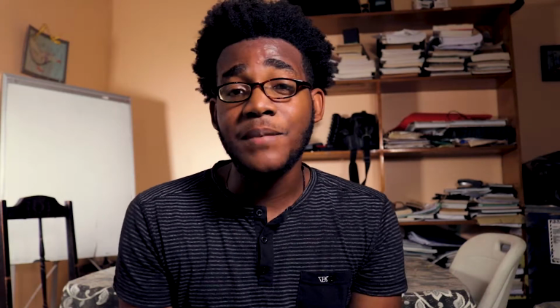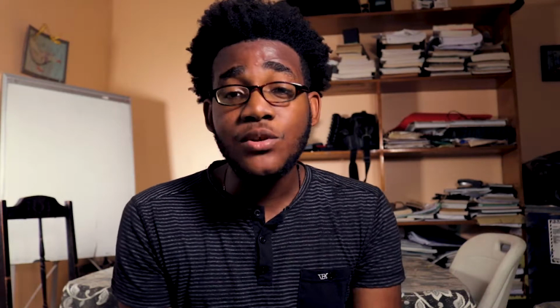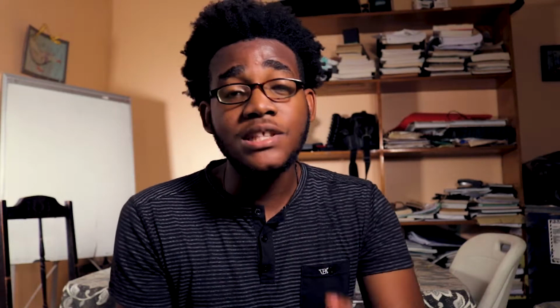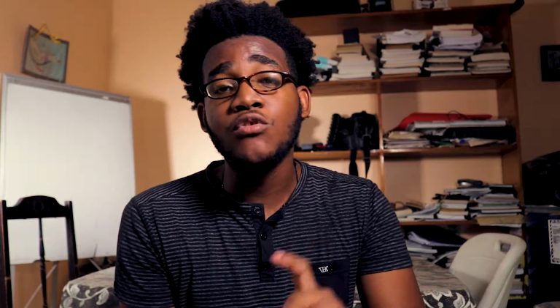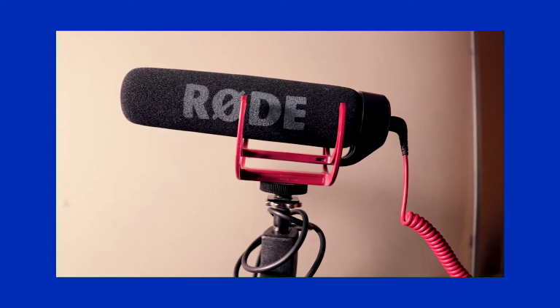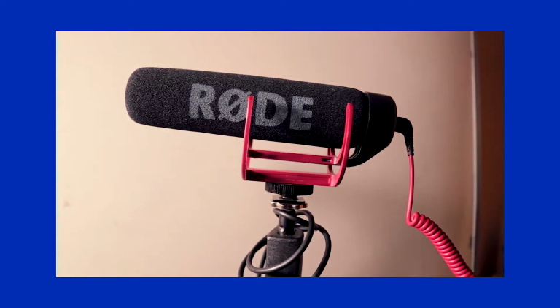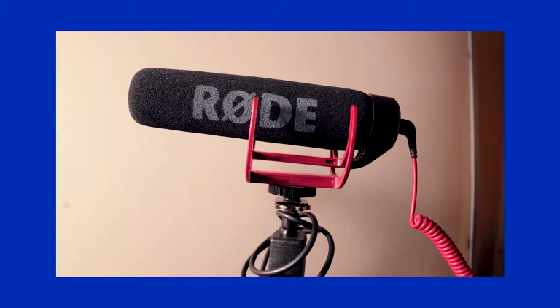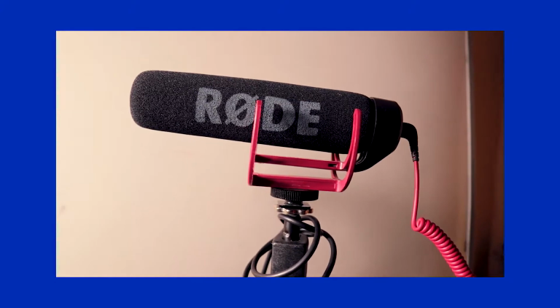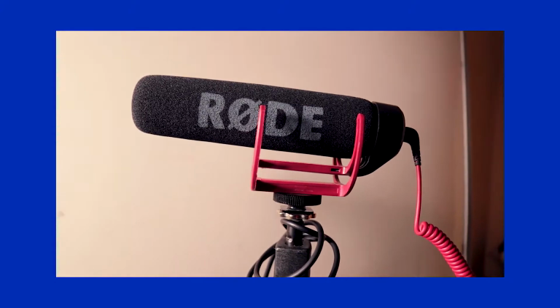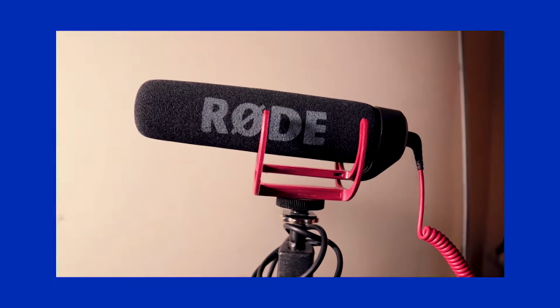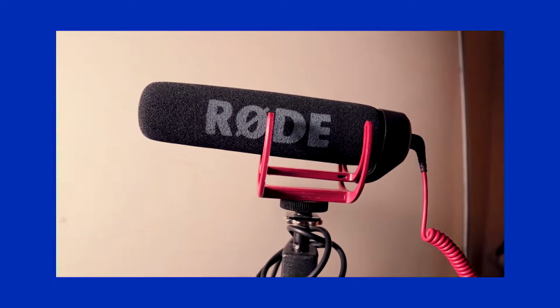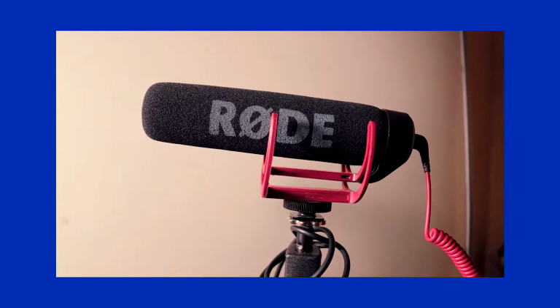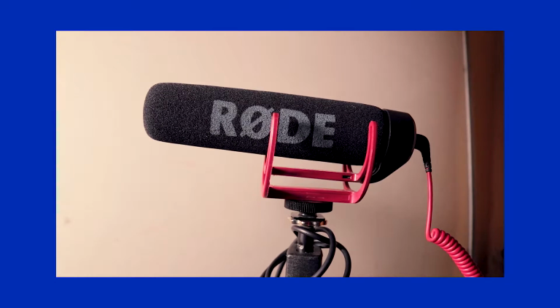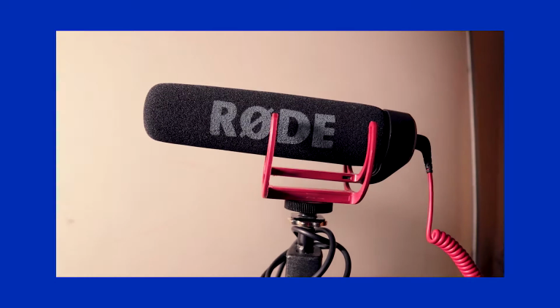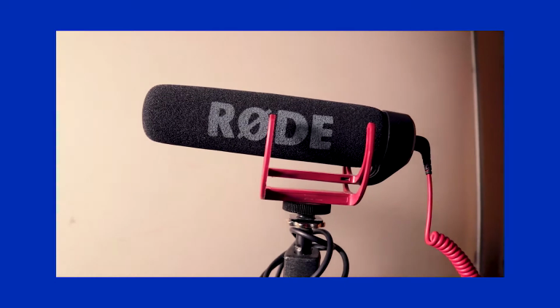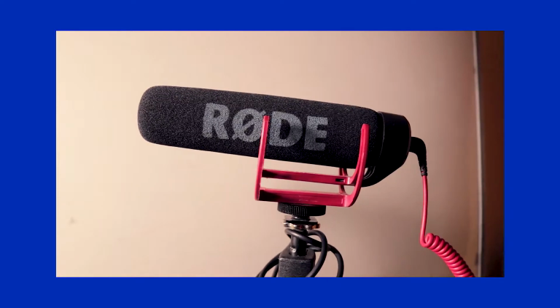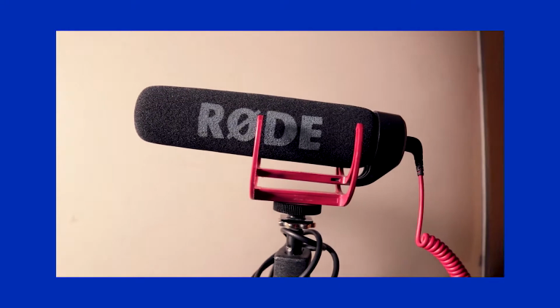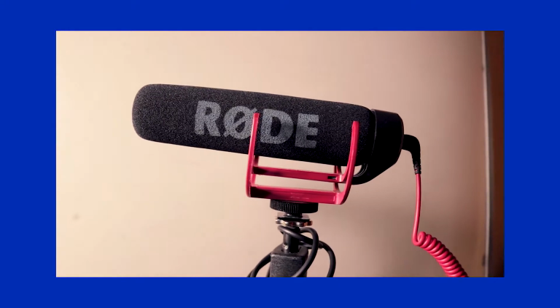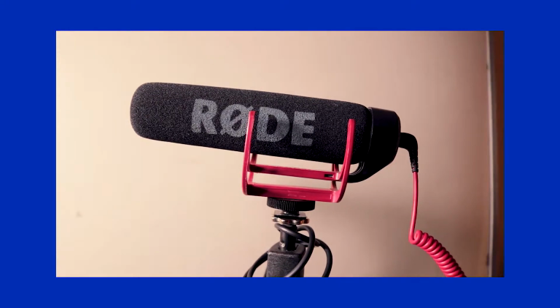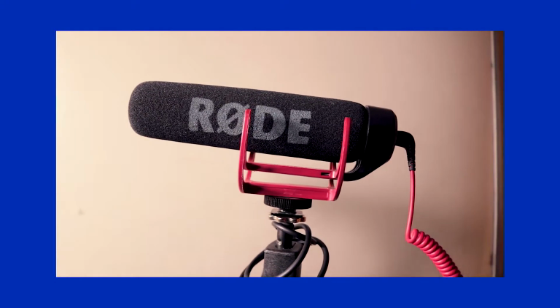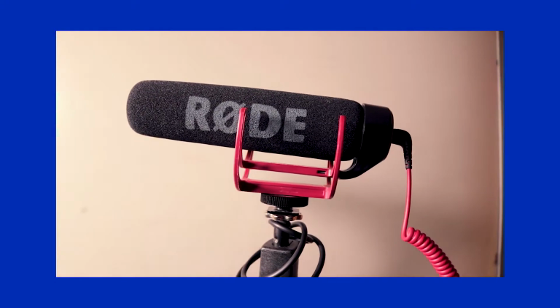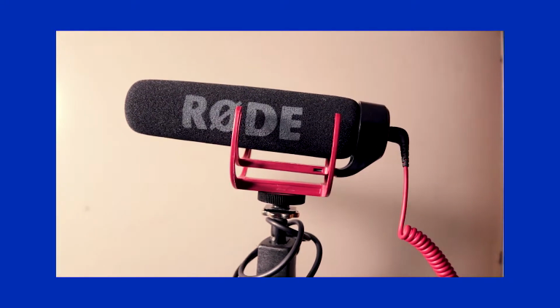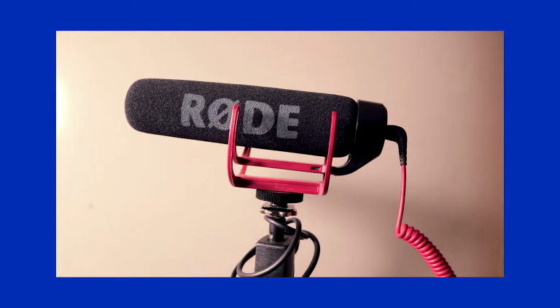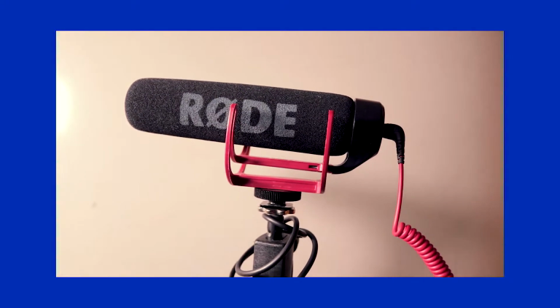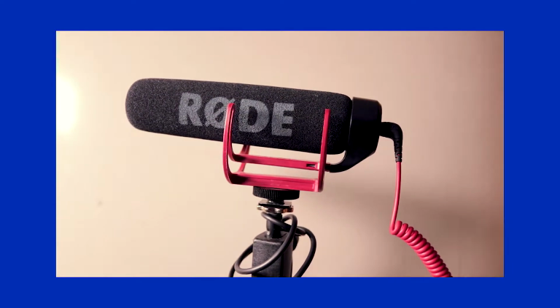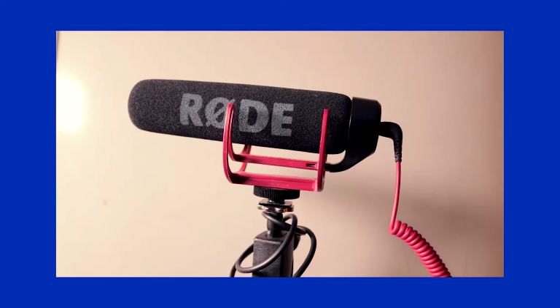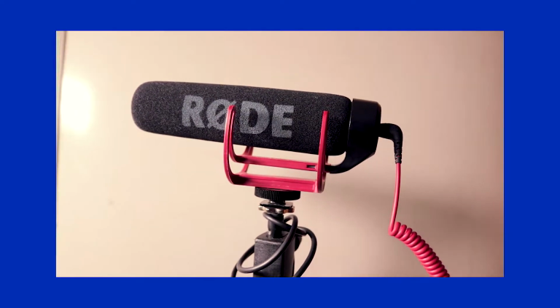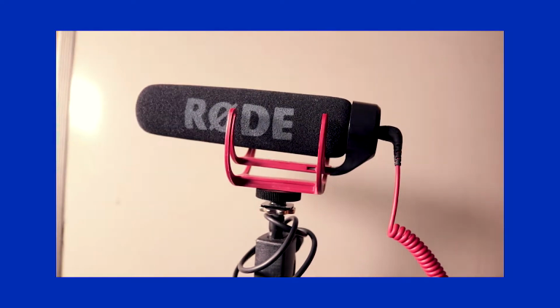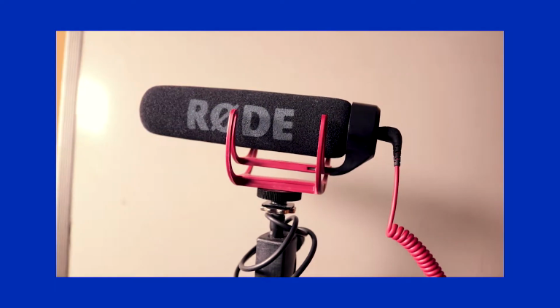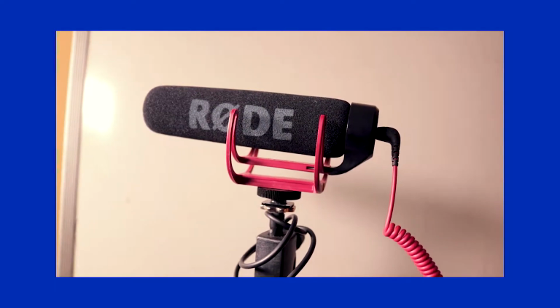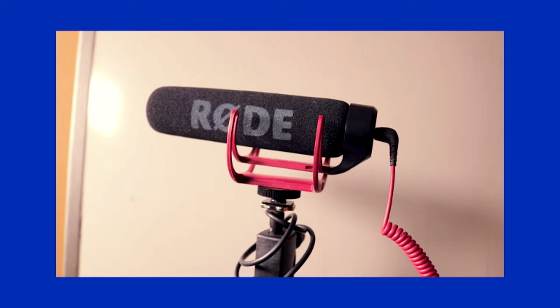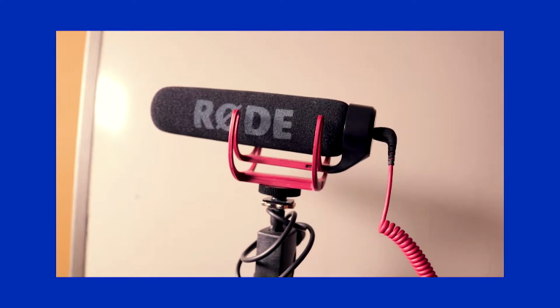I've been using the Rode VideoMic Go for a good while now. I've had it for probably three or four months.